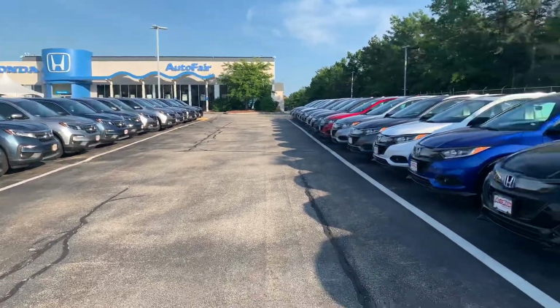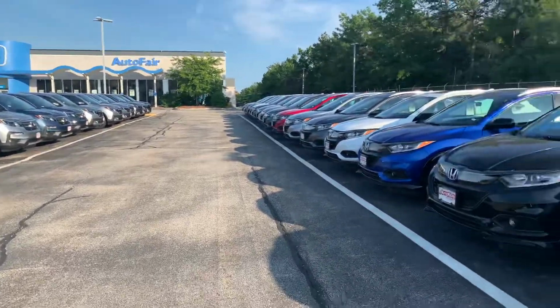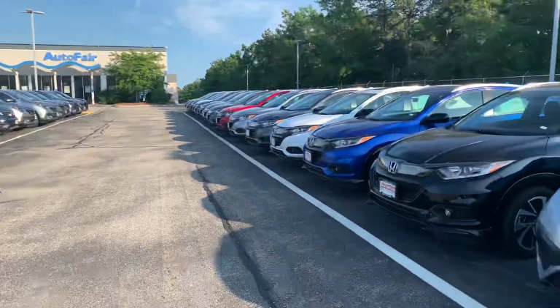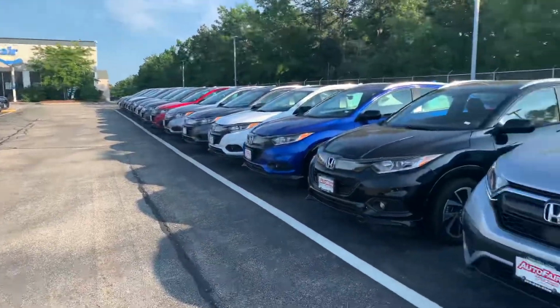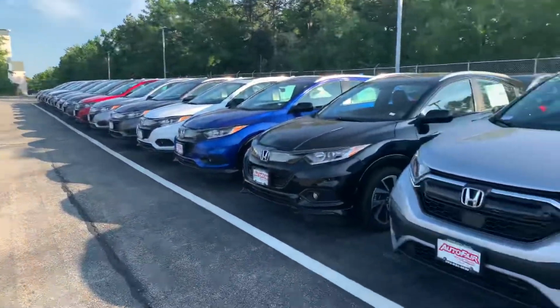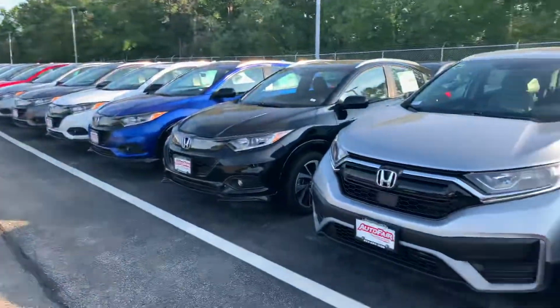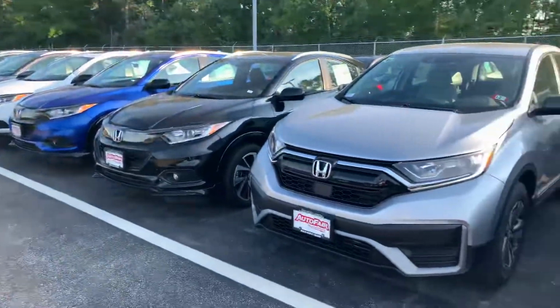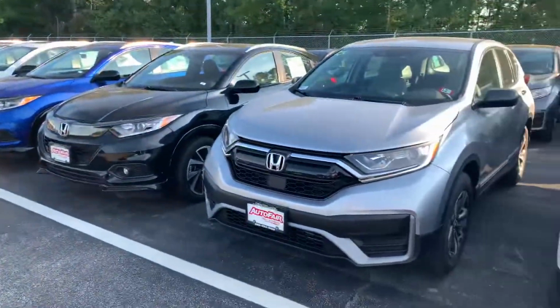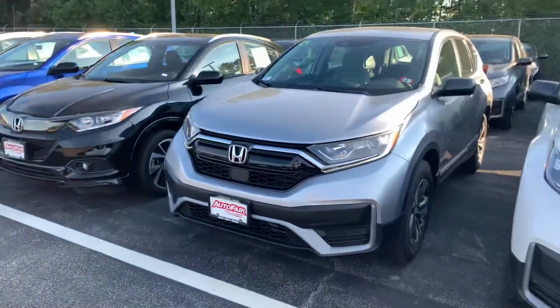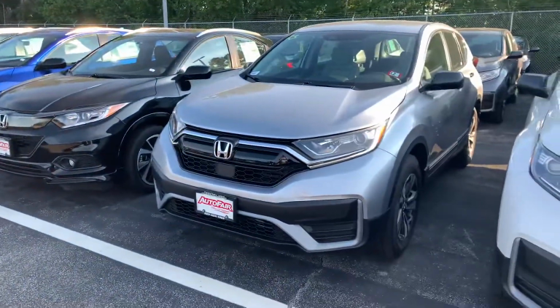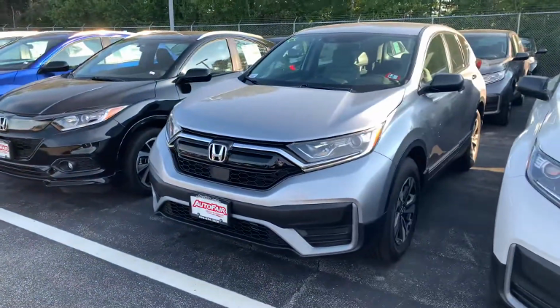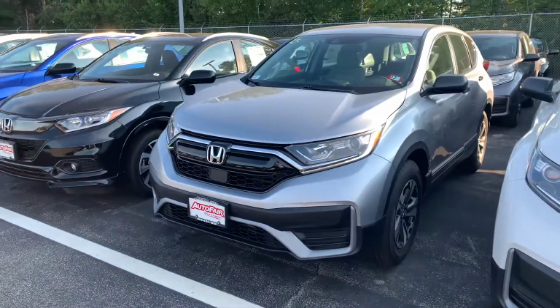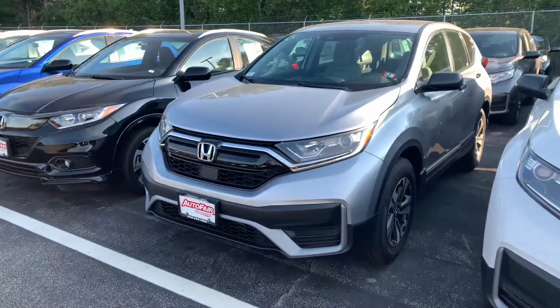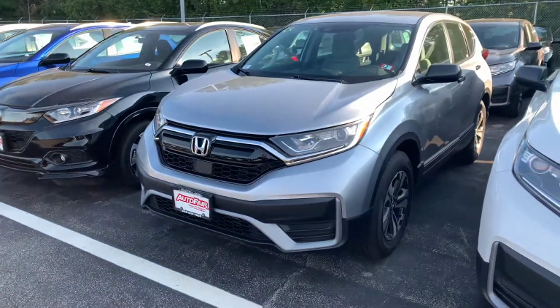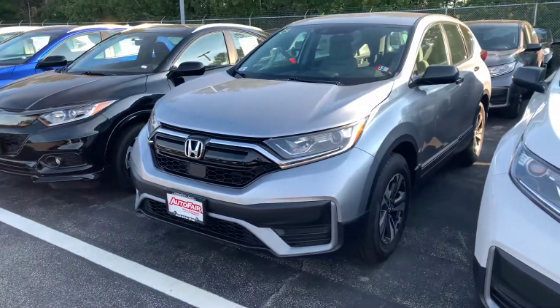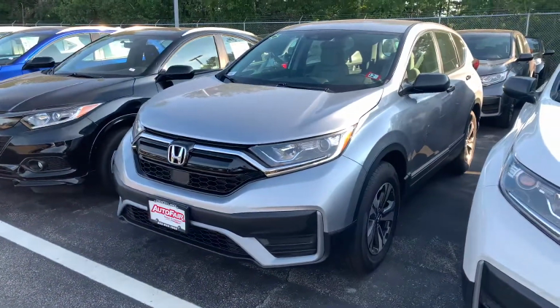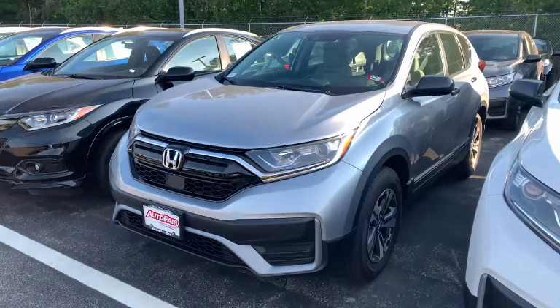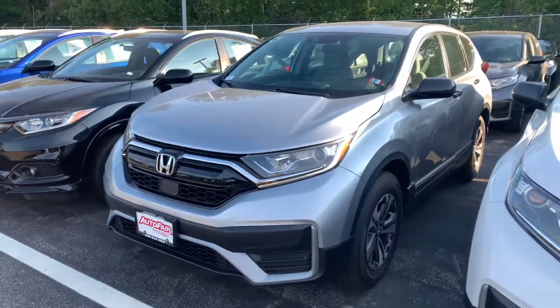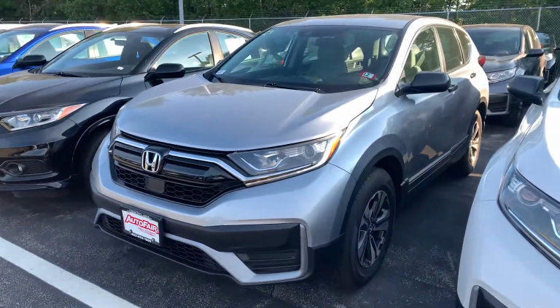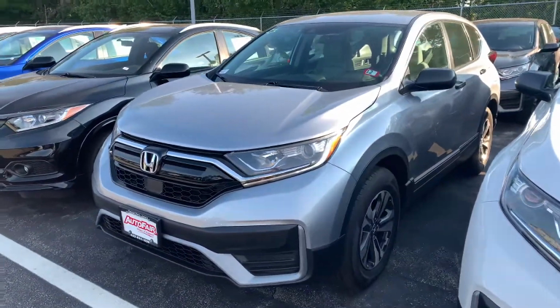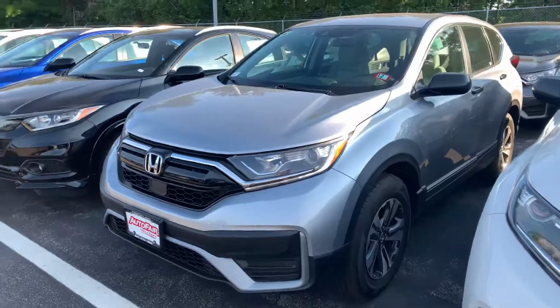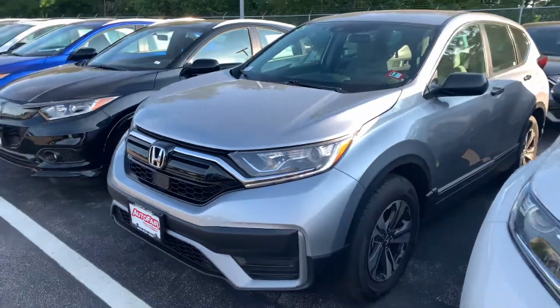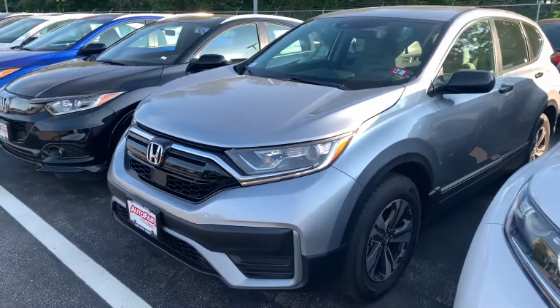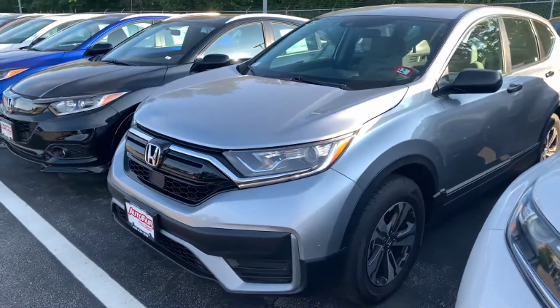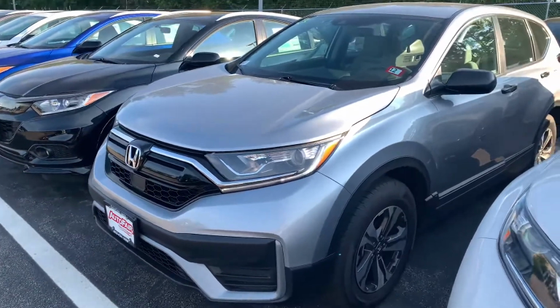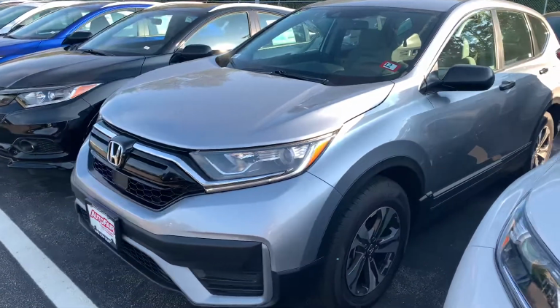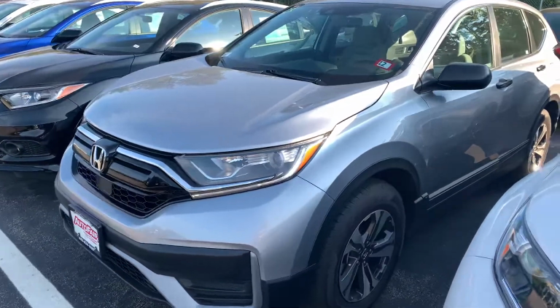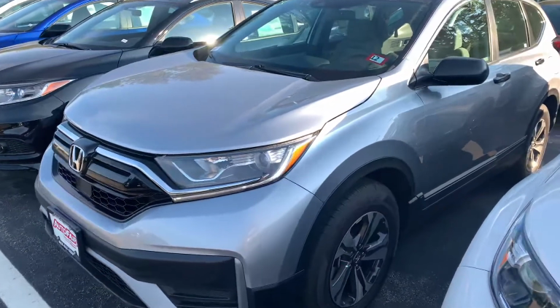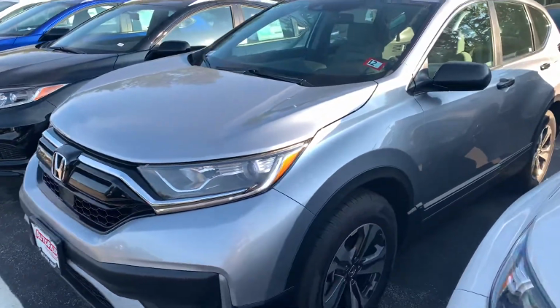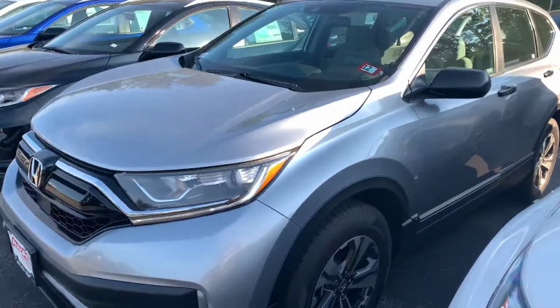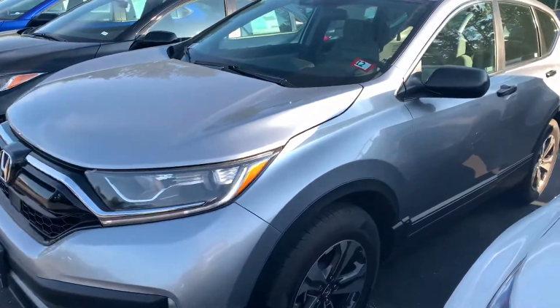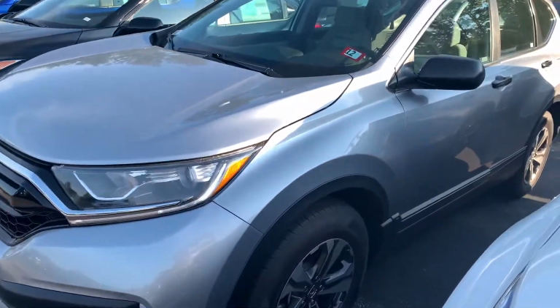Hey there Tom, this is Bob Black over at AutoFair Honda in Manchester, New Hampshire. Thanks for your interest in a 2020 Honda CR-V LX.